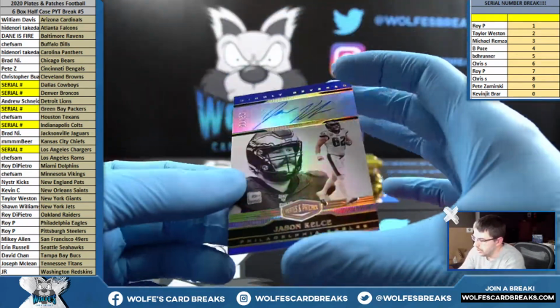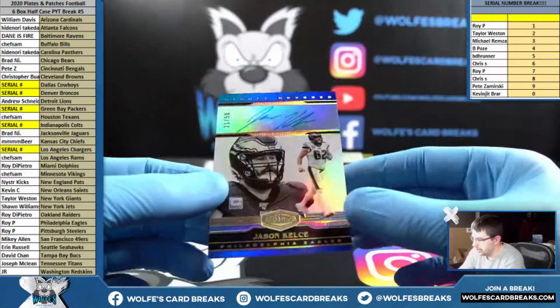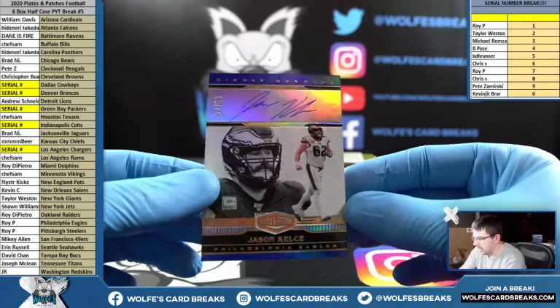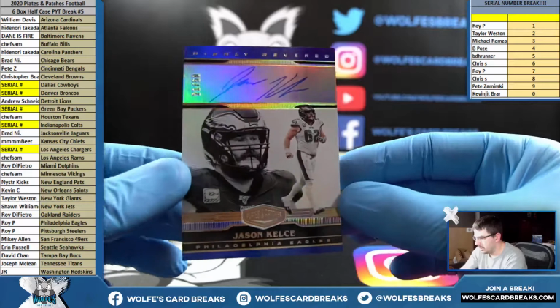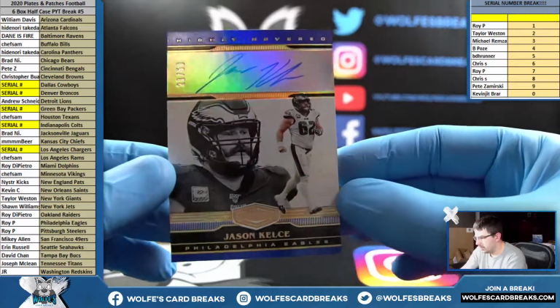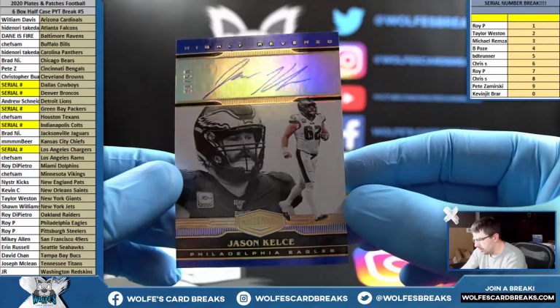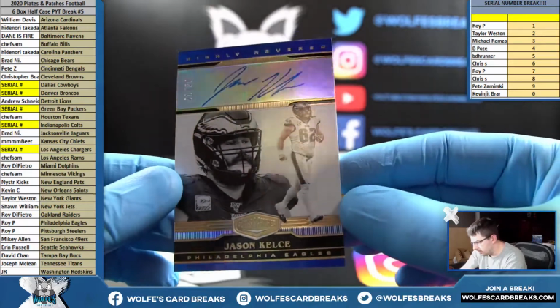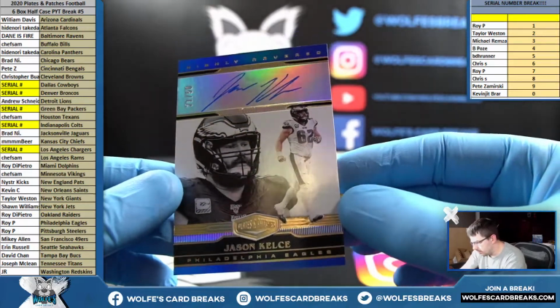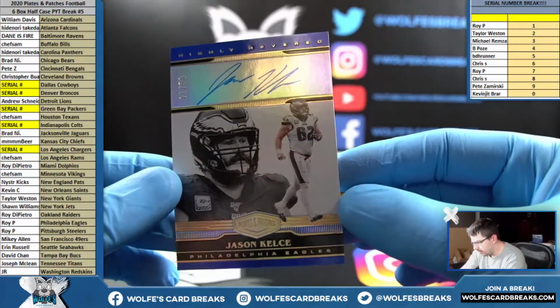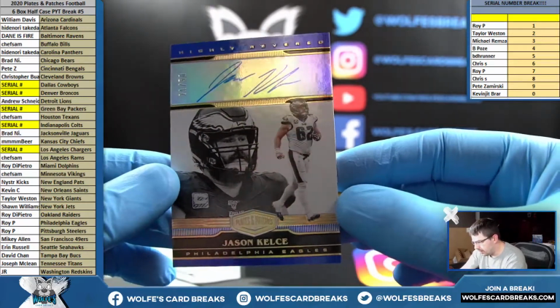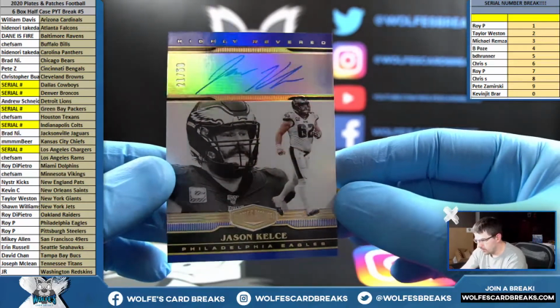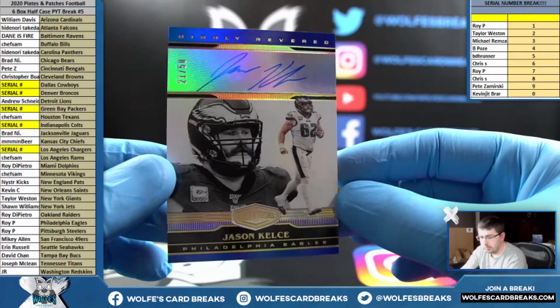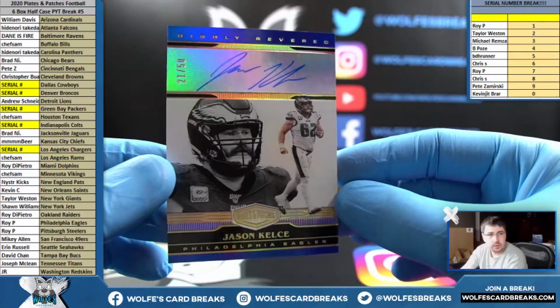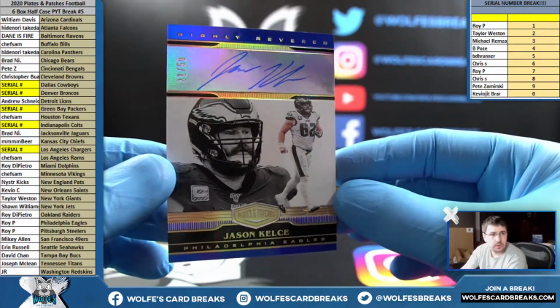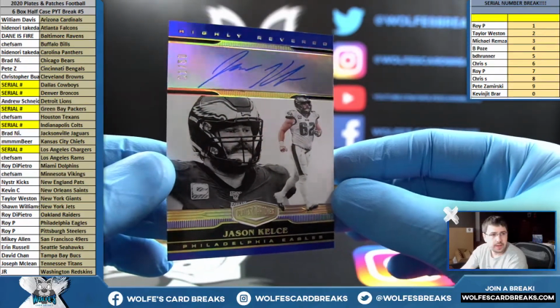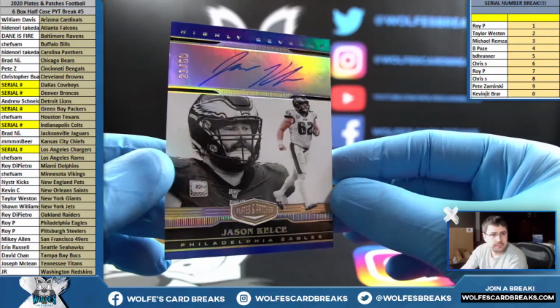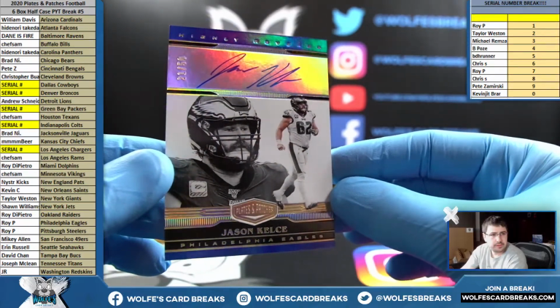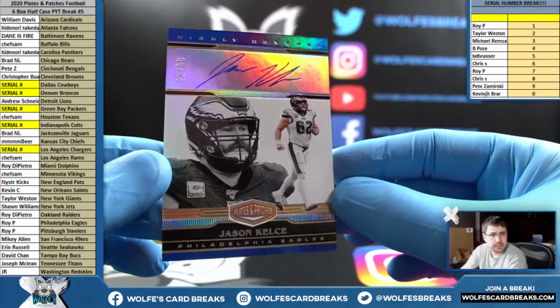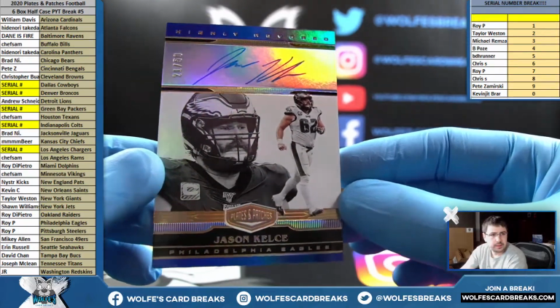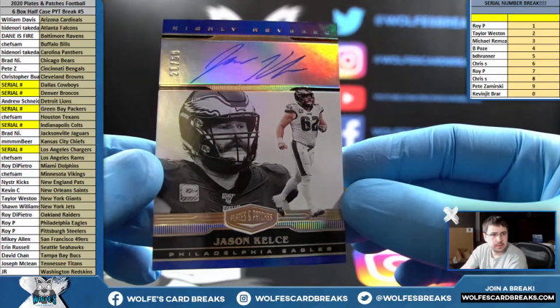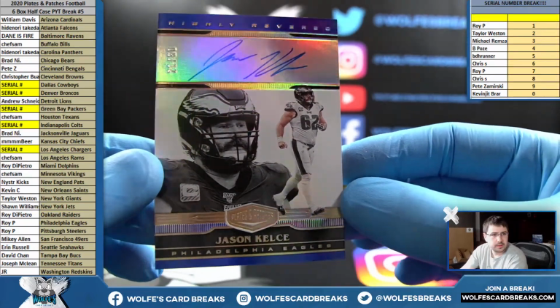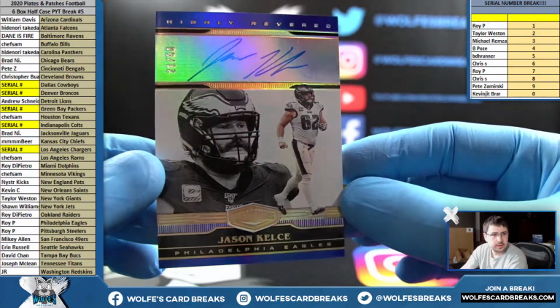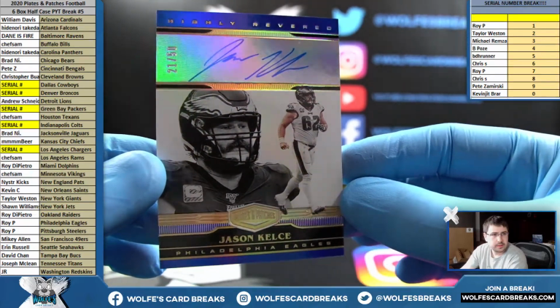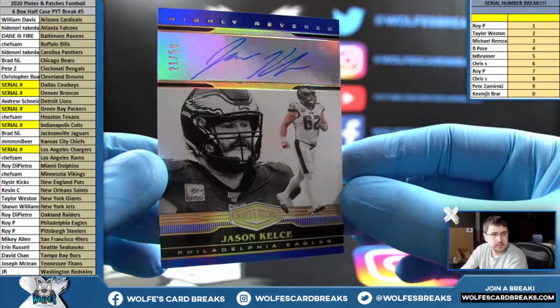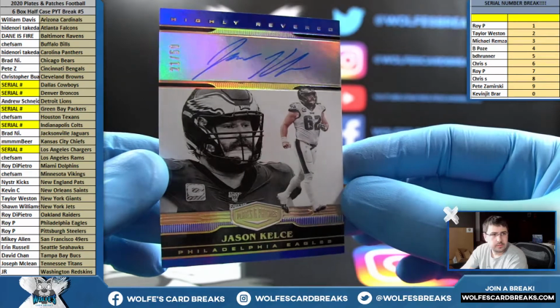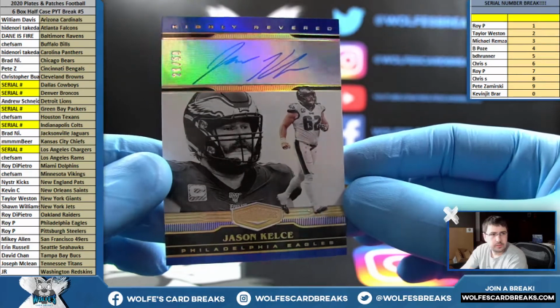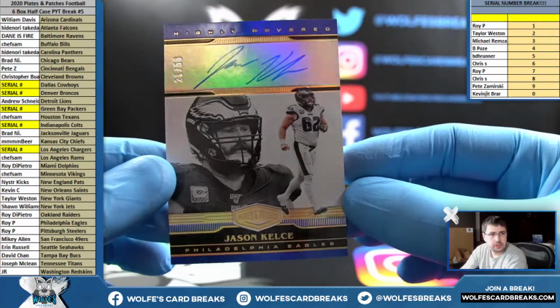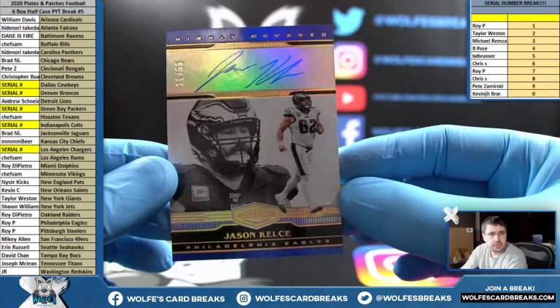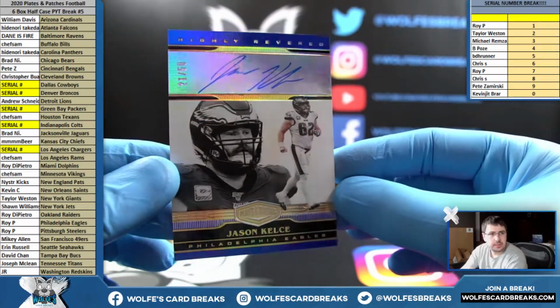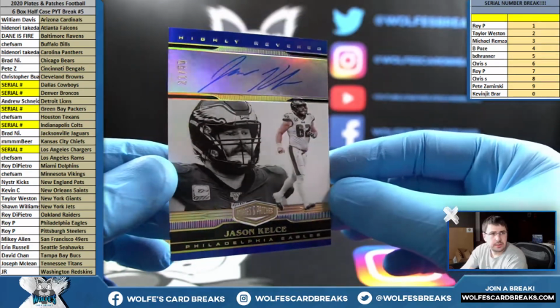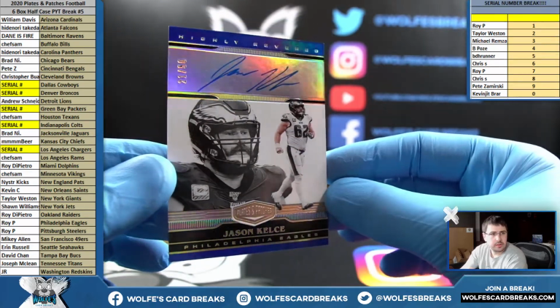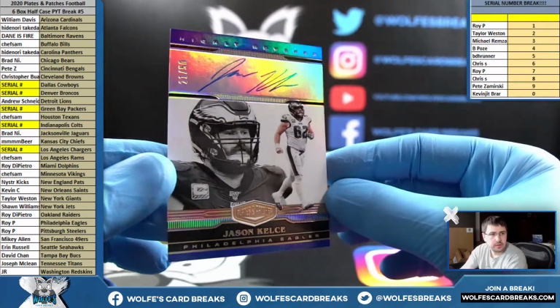Jason Kelsey, on-card, for the Eagles, number 21 out of 50. Jason Kelsey autograph.